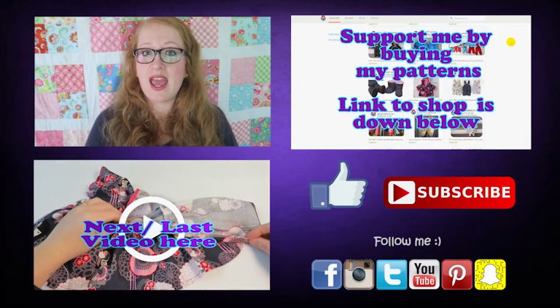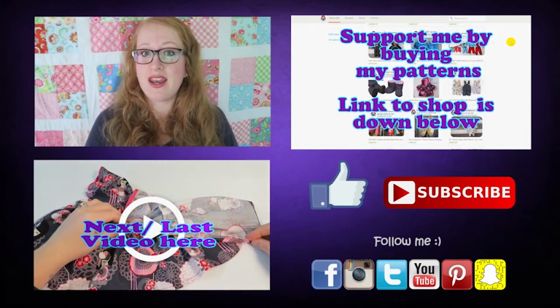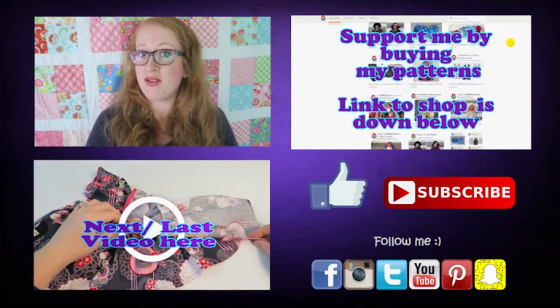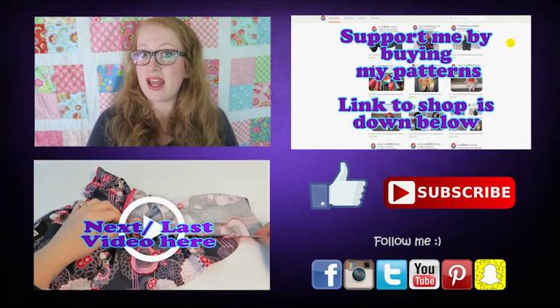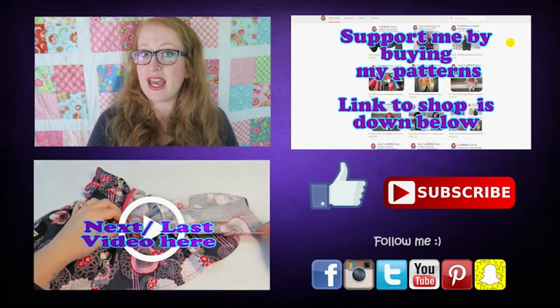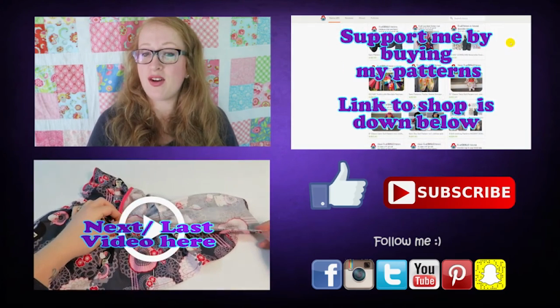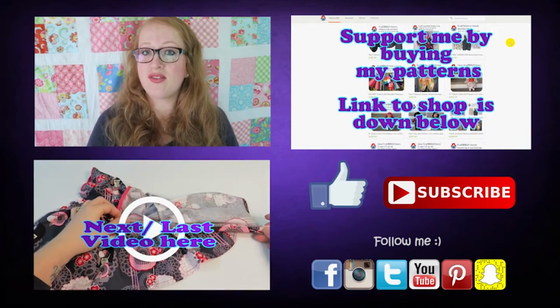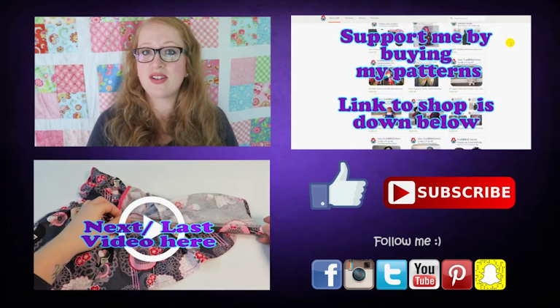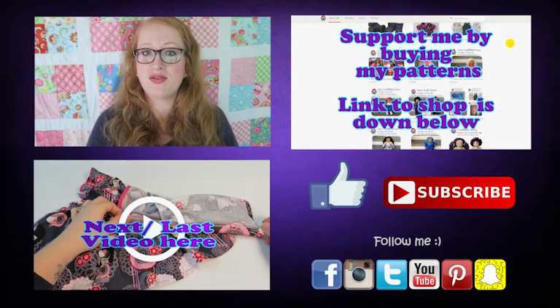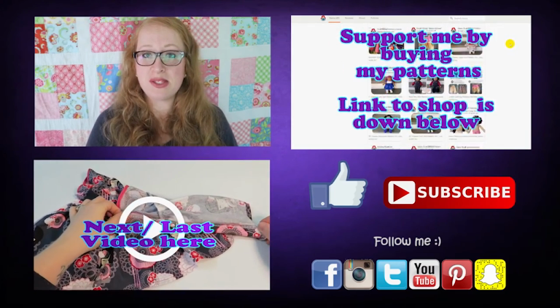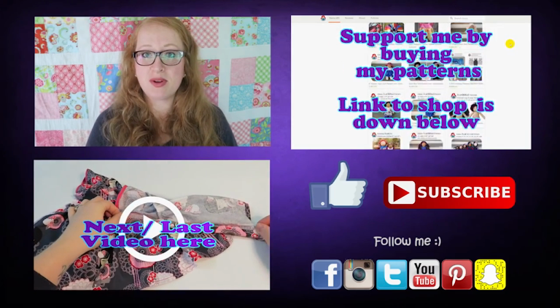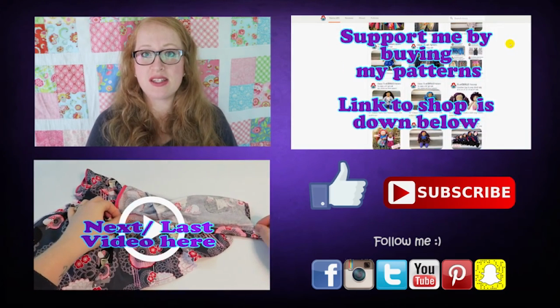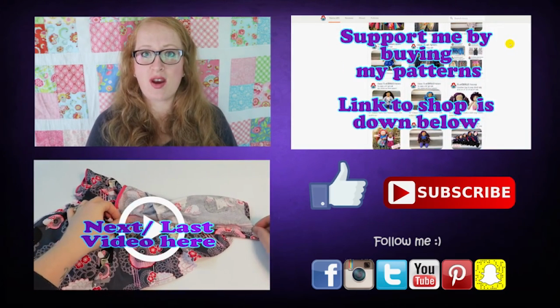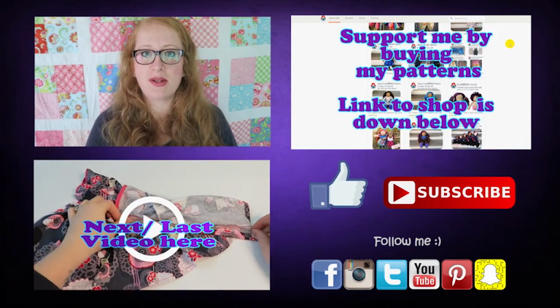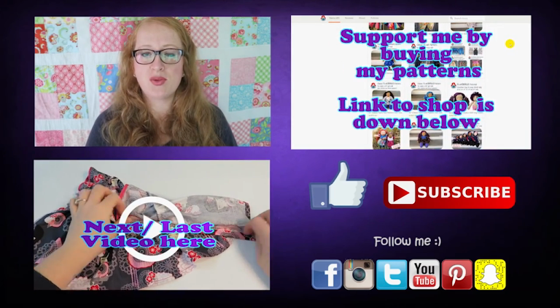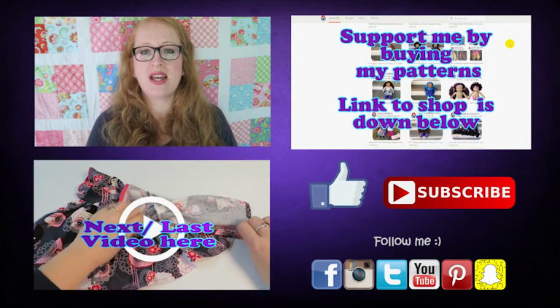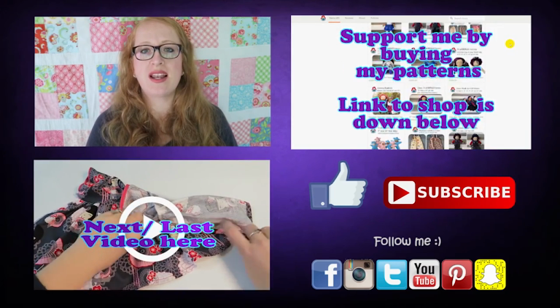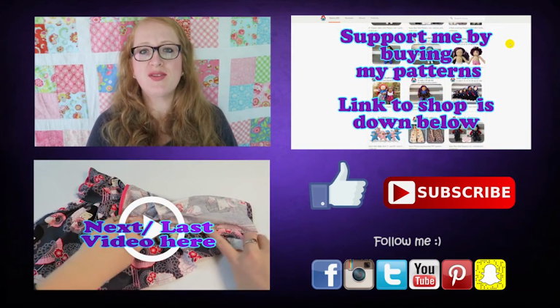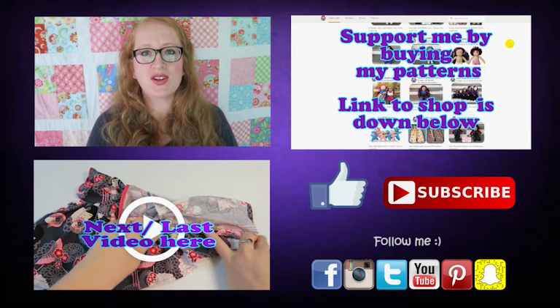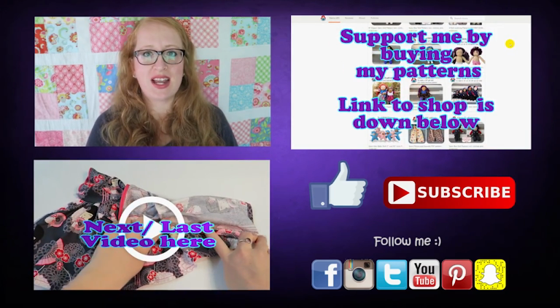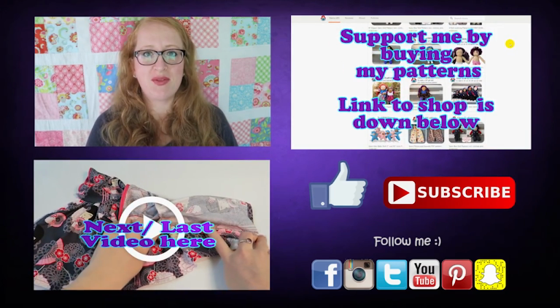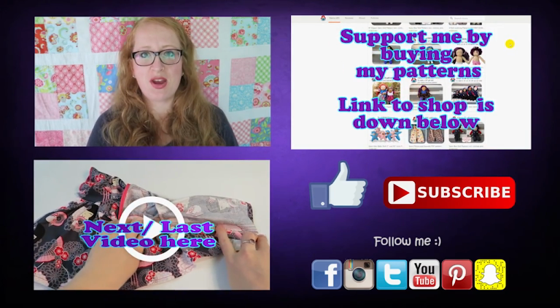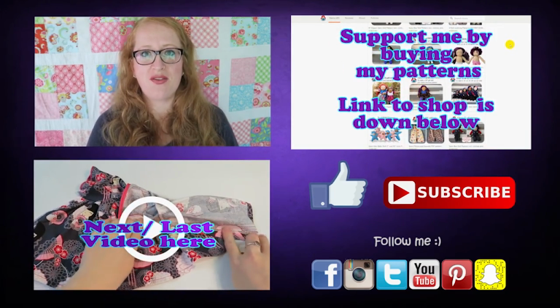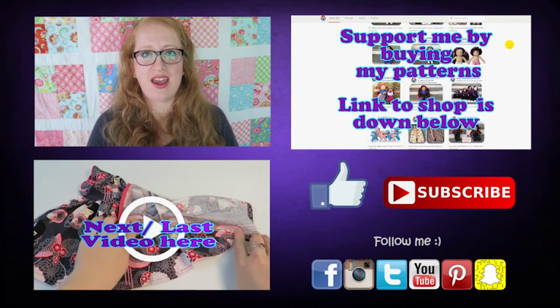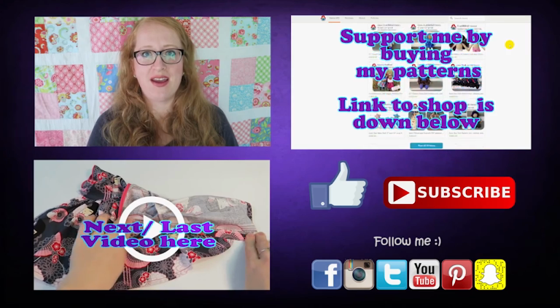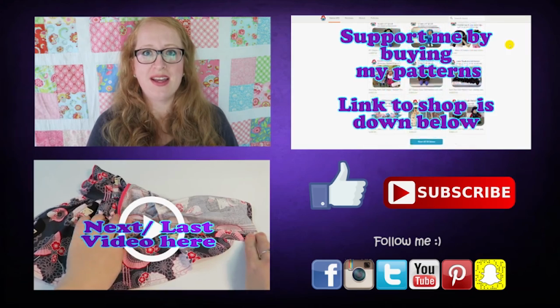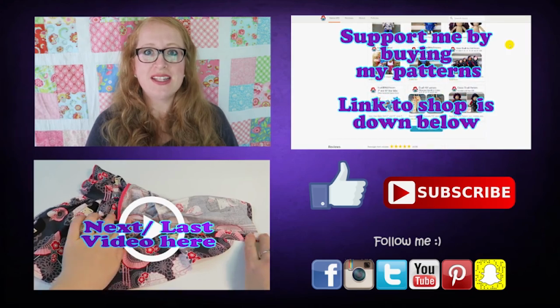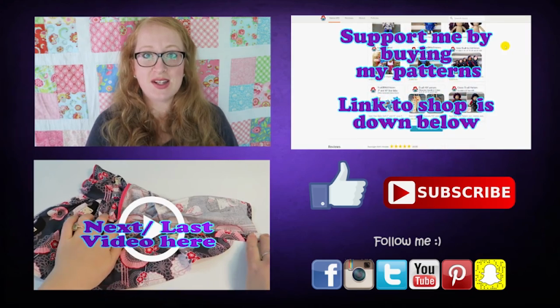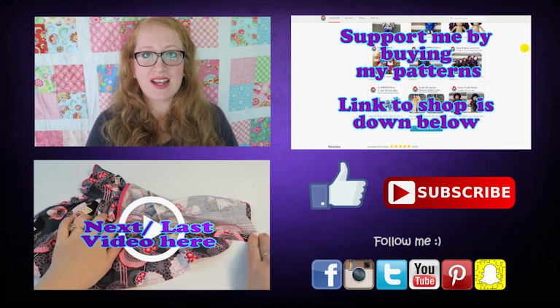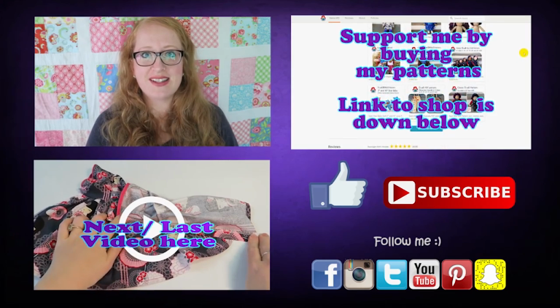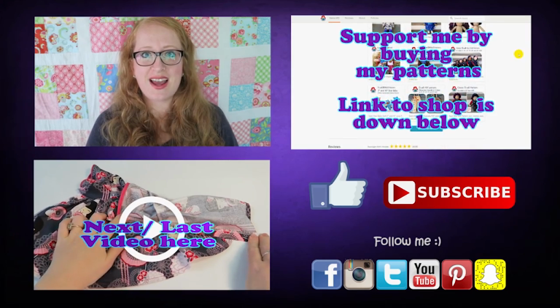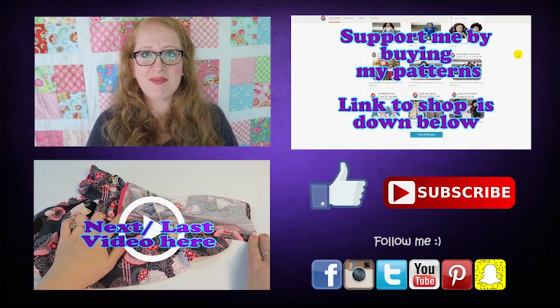And if you like, head on over to Facebook, Instagram, and Twitter — I'd love to connect with you over there. See you next time, bye.